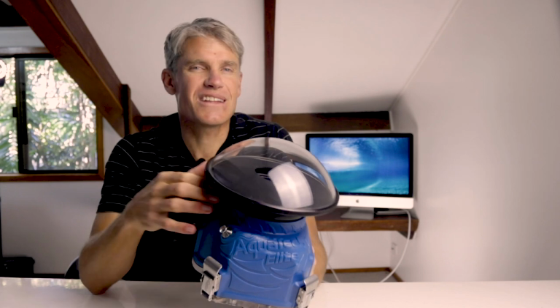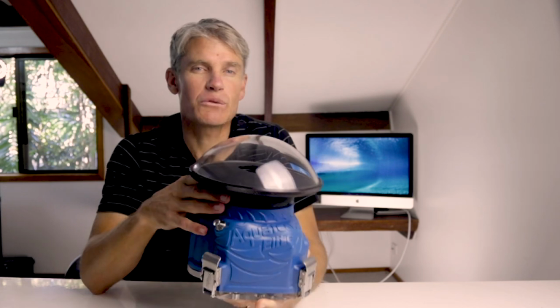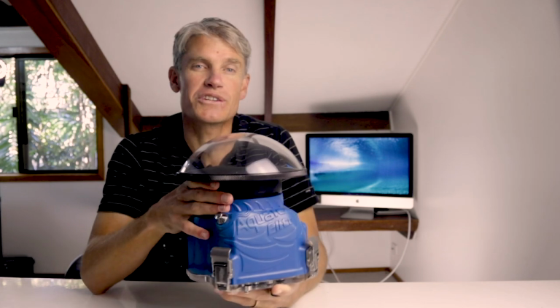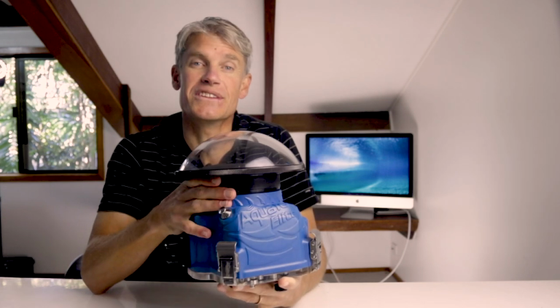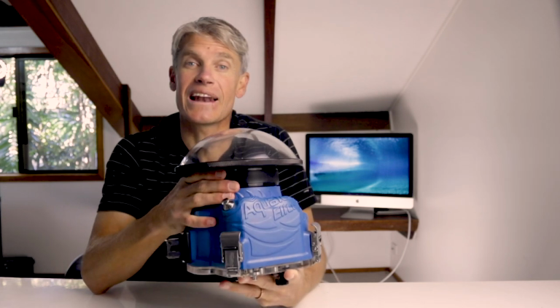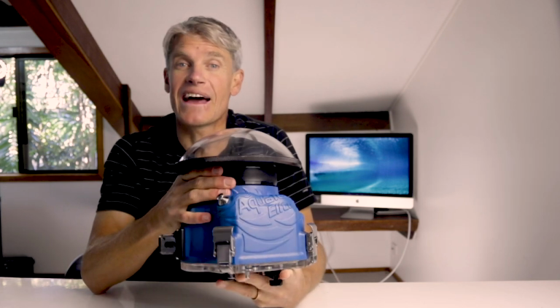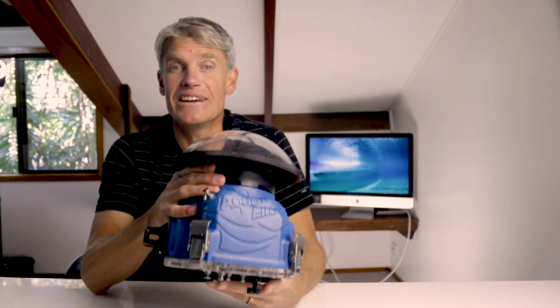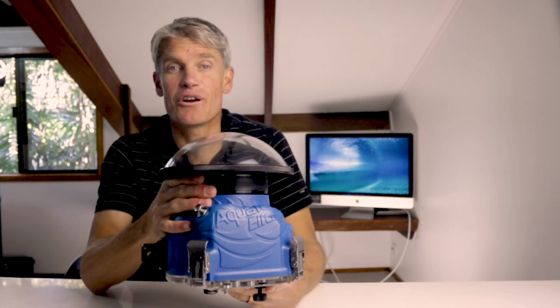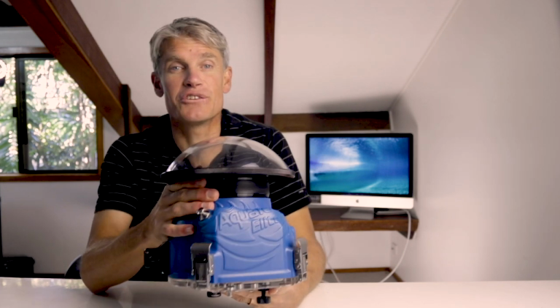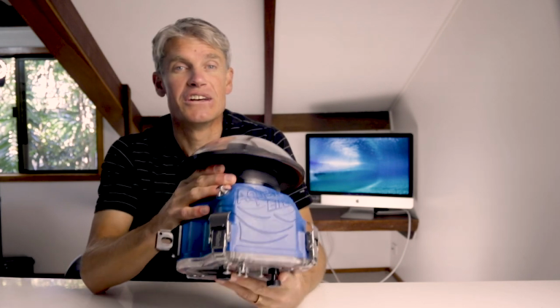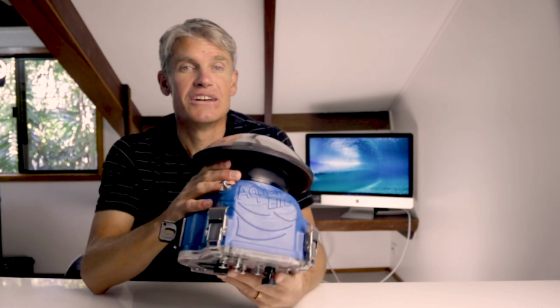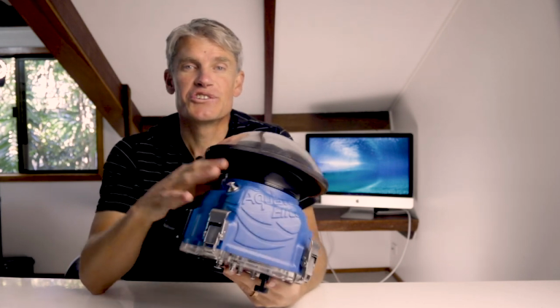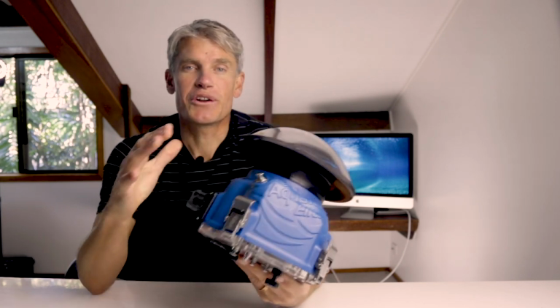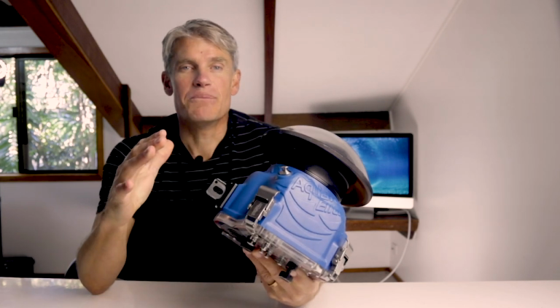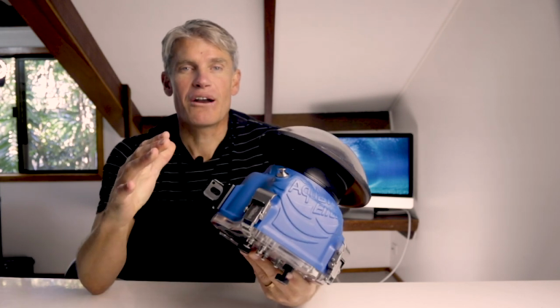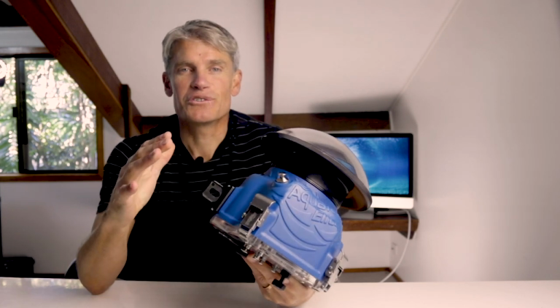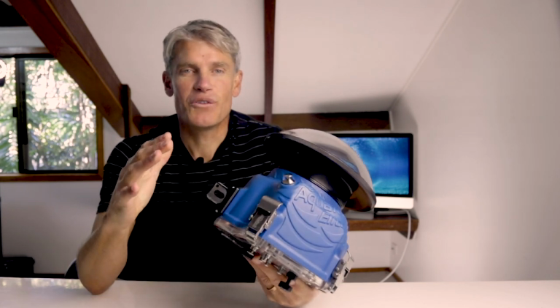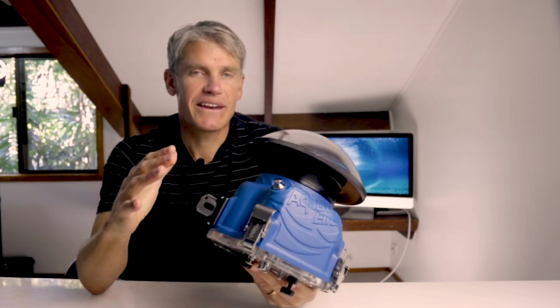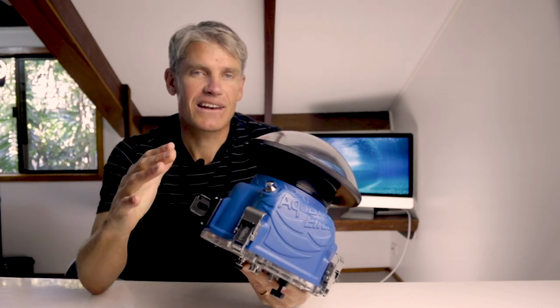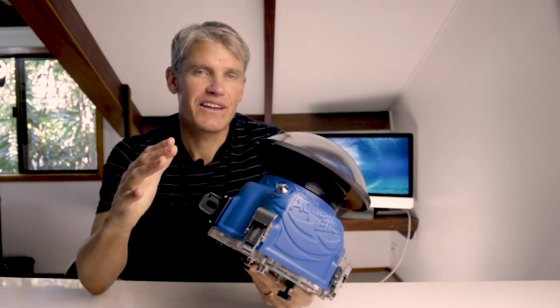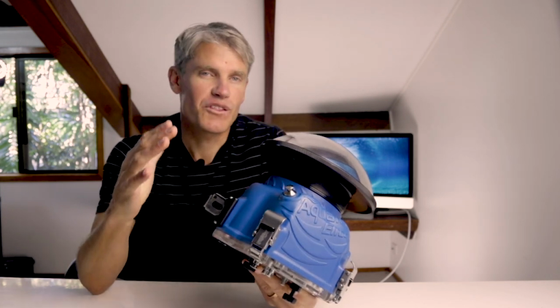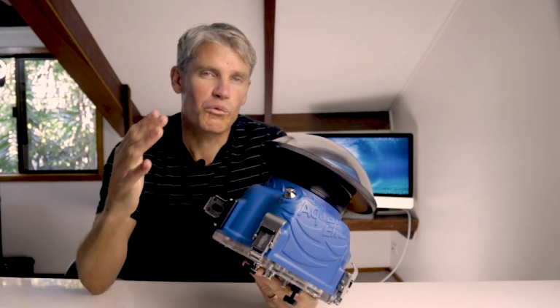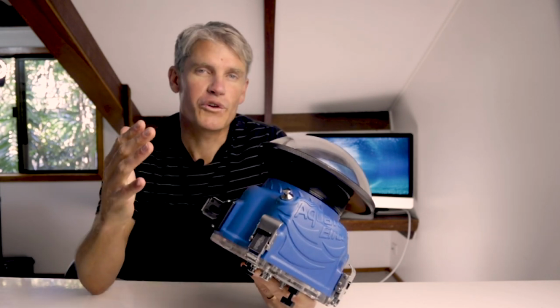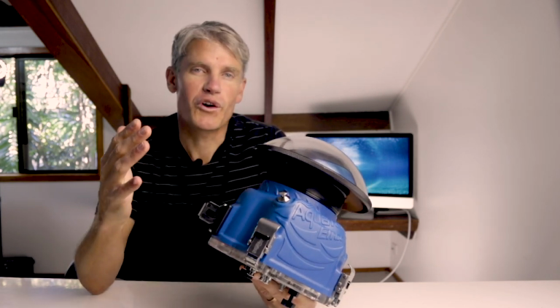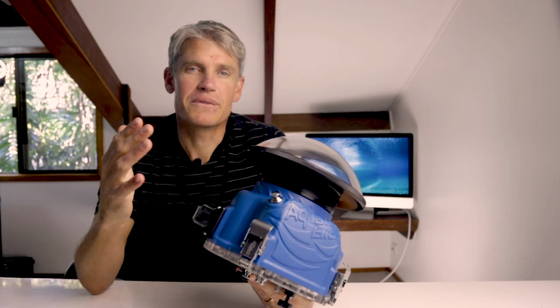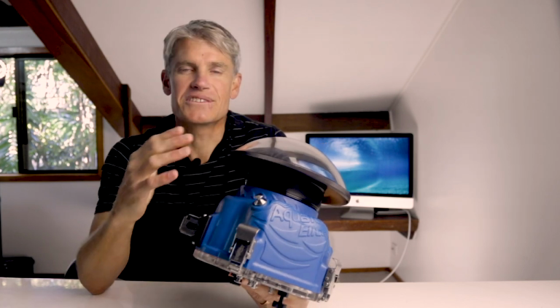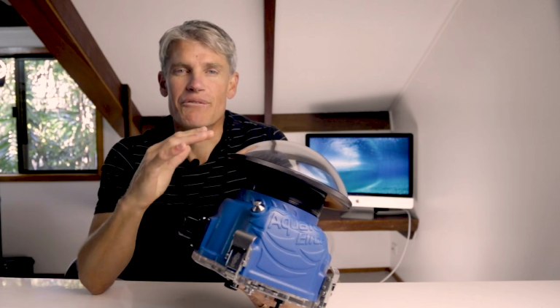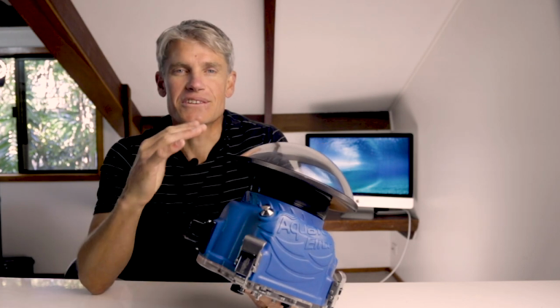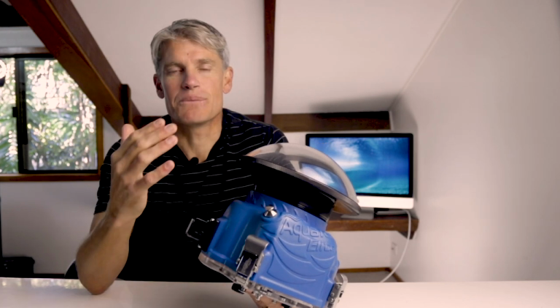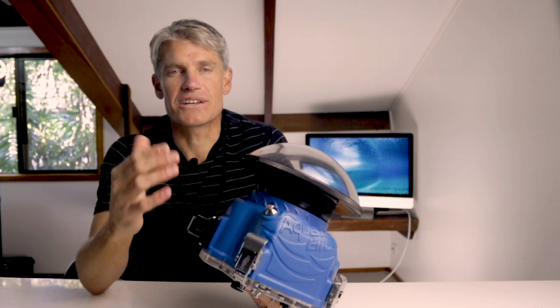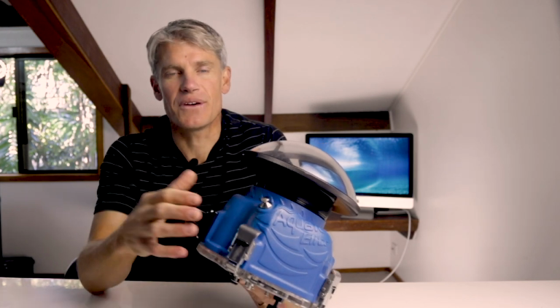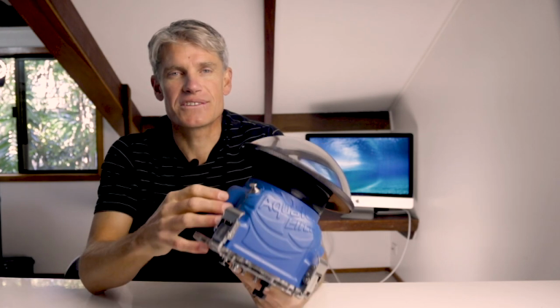There's nothing worse than nailing that hero shot in the barrel to find out later that a water drop is covering your subject's face.